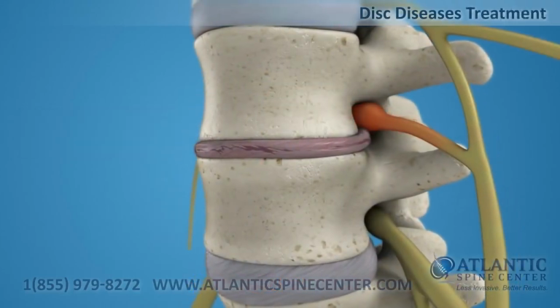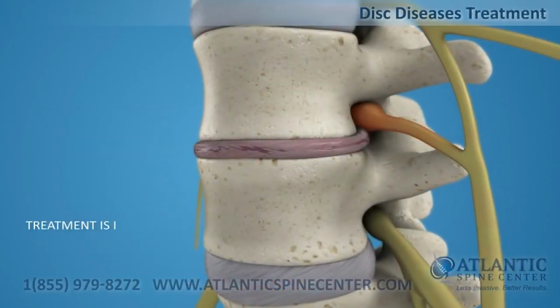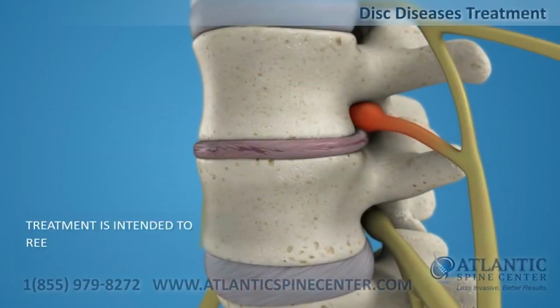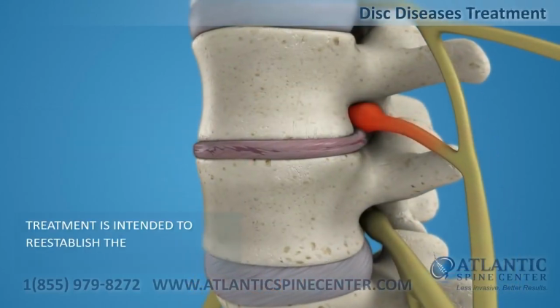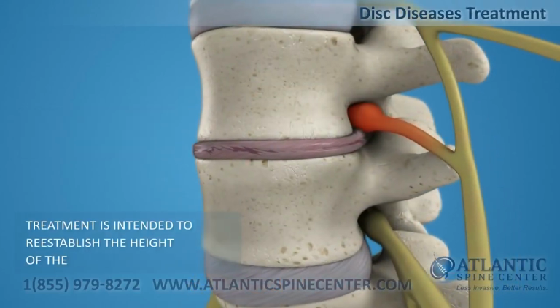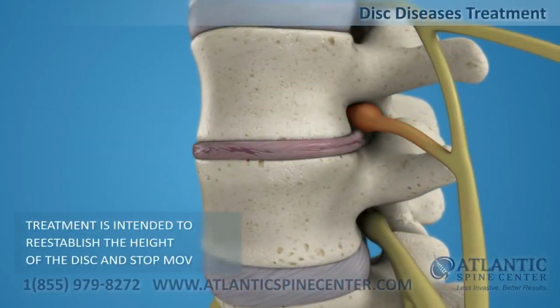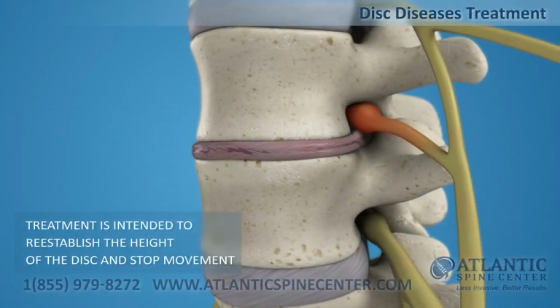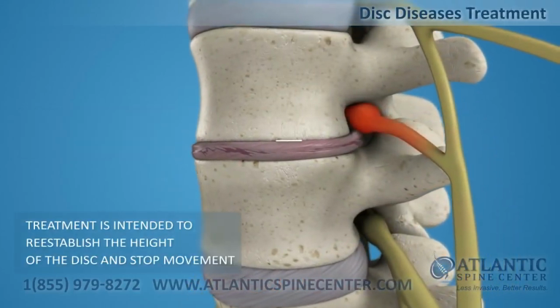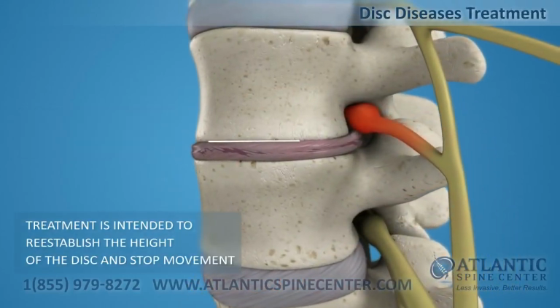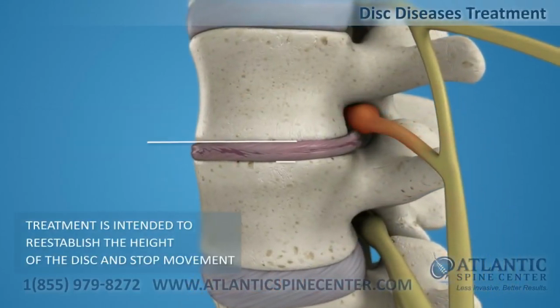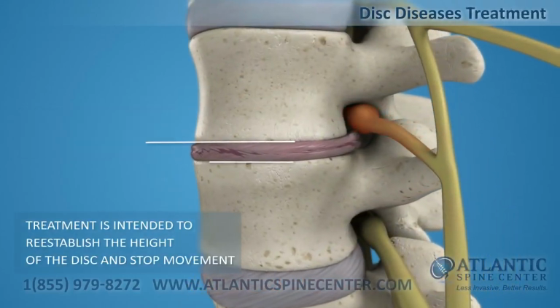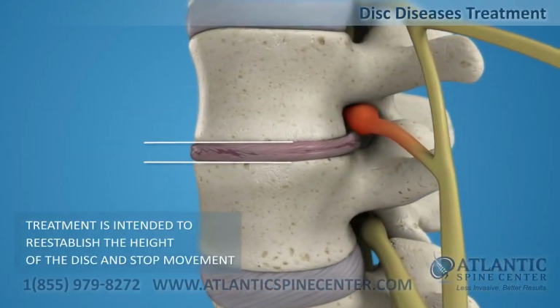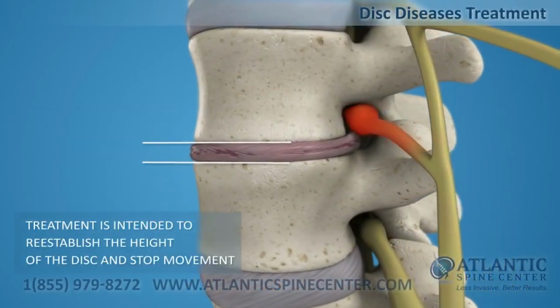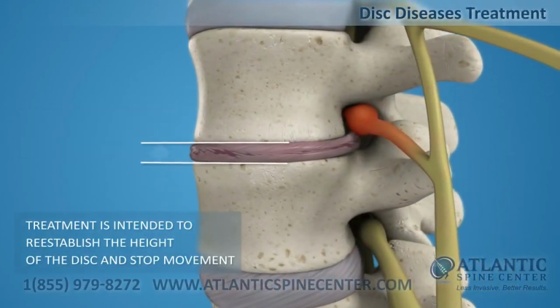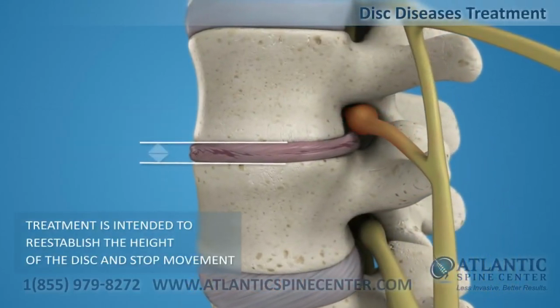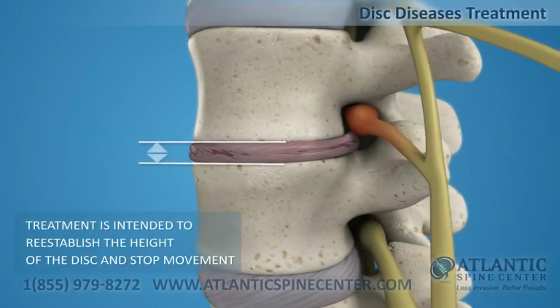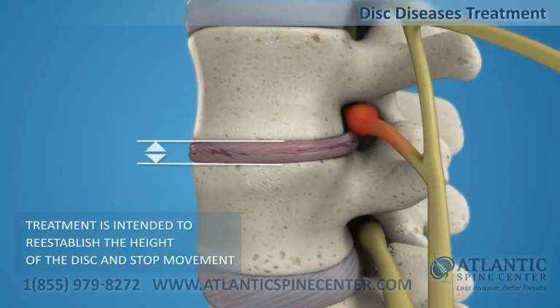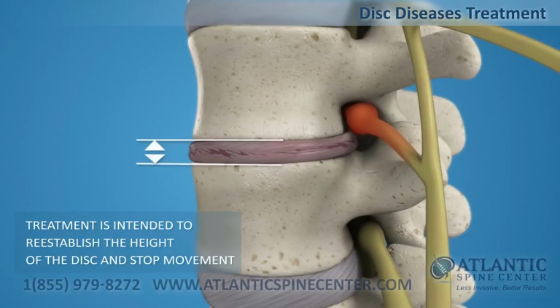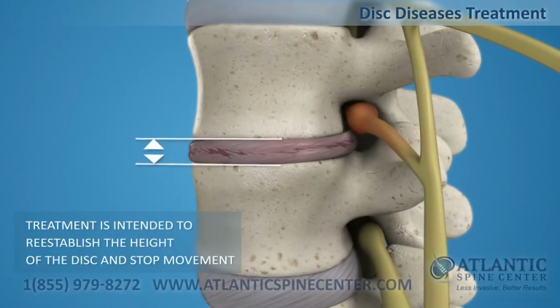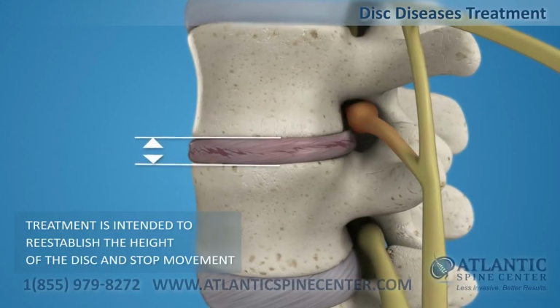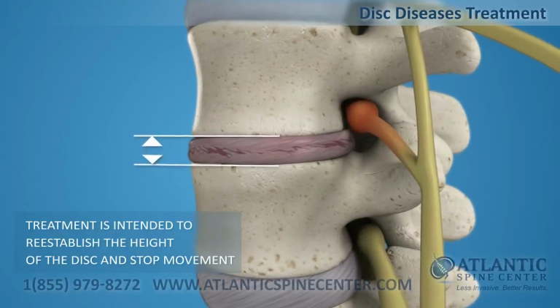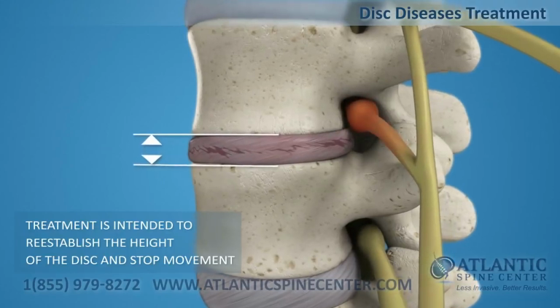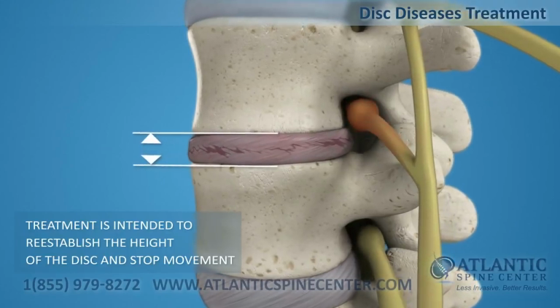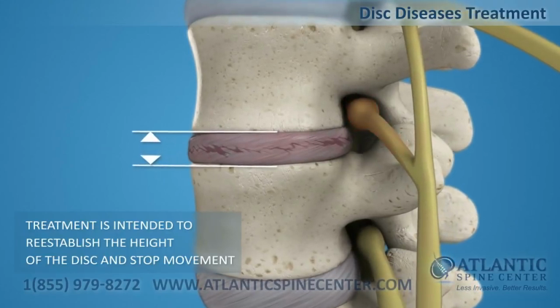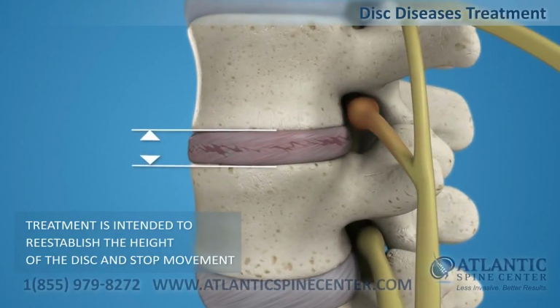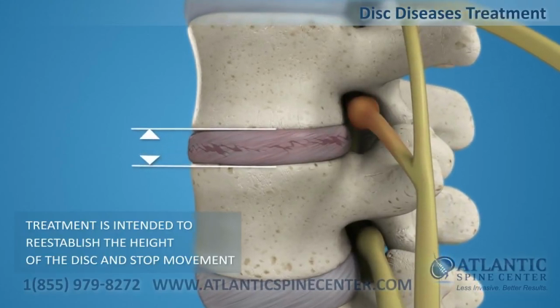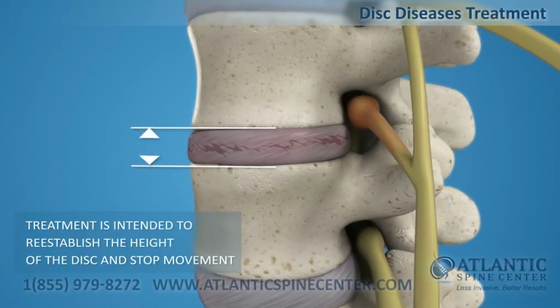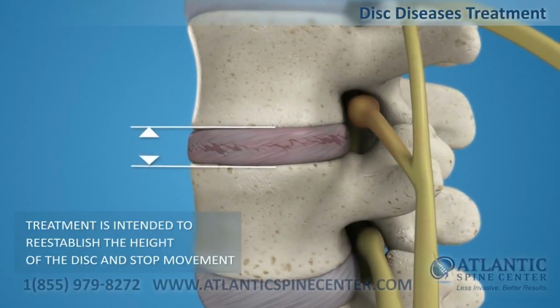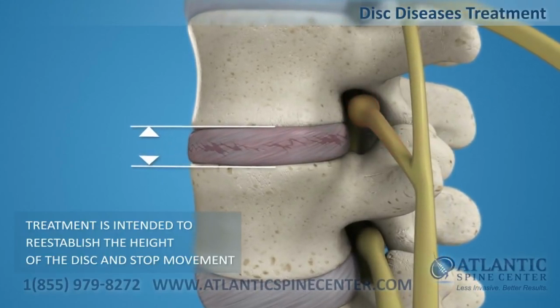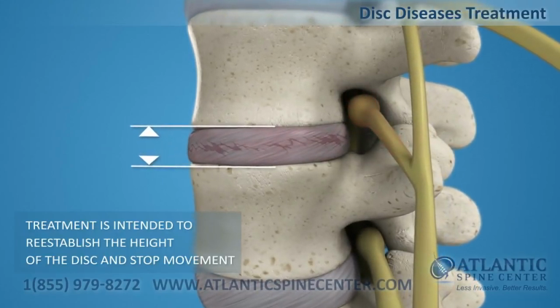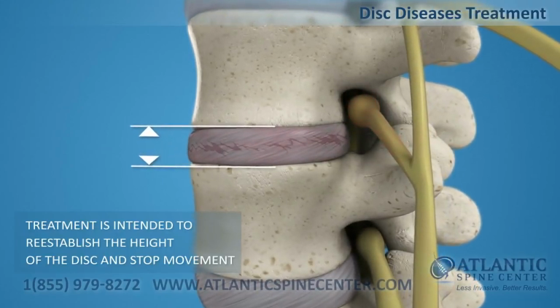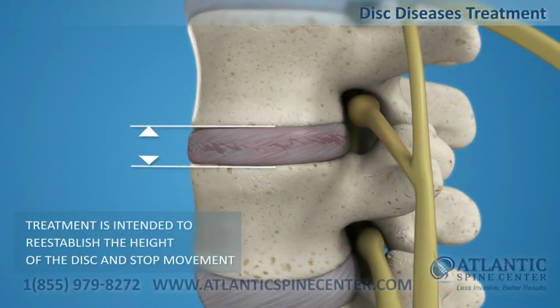Lumbar disc disease can cause severe pain in the back and legs, and sporadic tingling or weakness through the knees. Disc disease treatment is intended to reestablish the height of a disc and stop movement to alleviate pain.